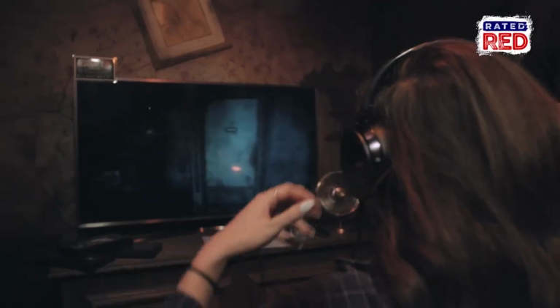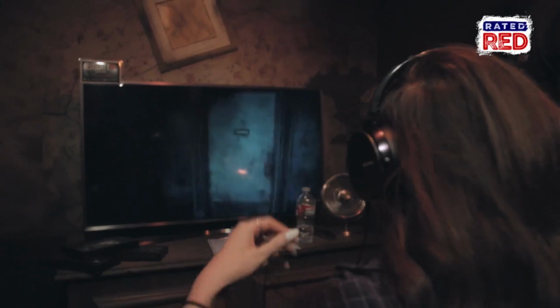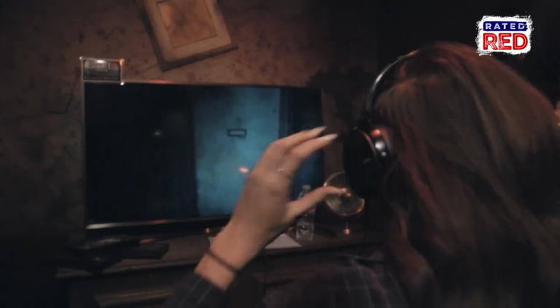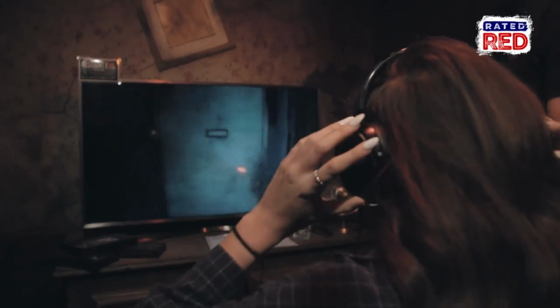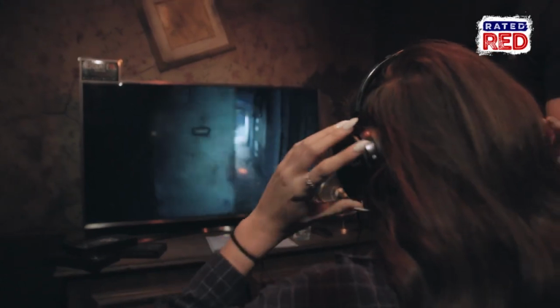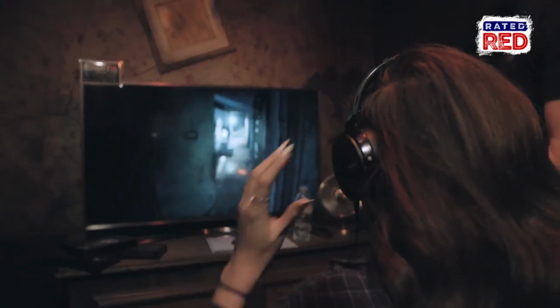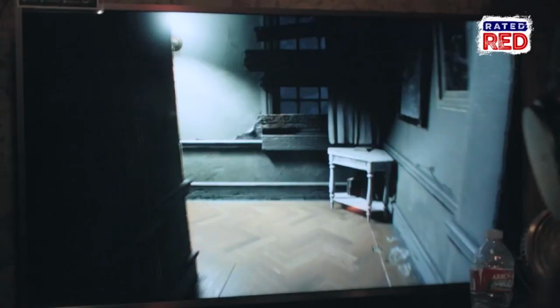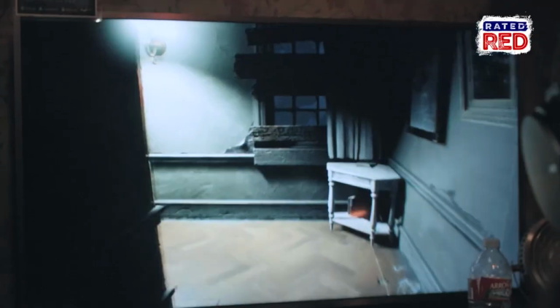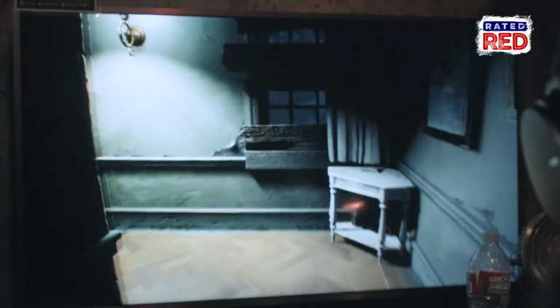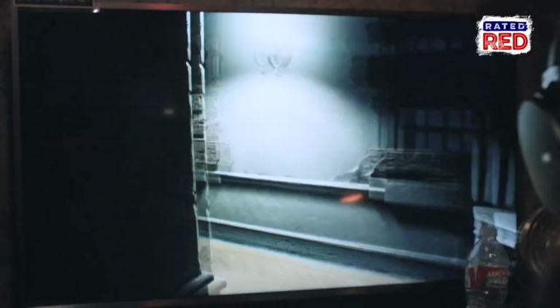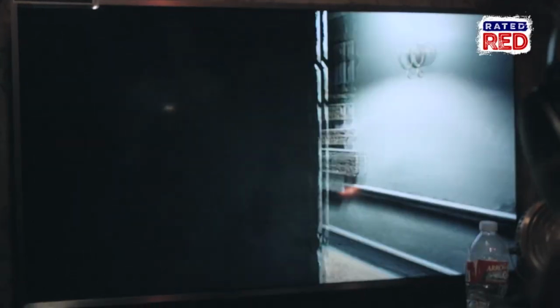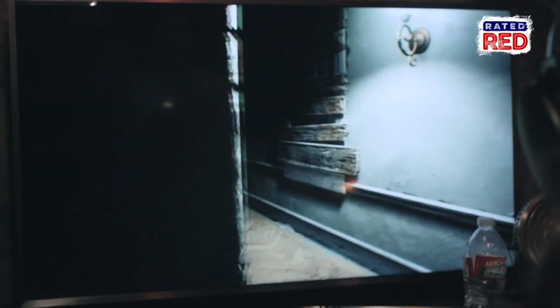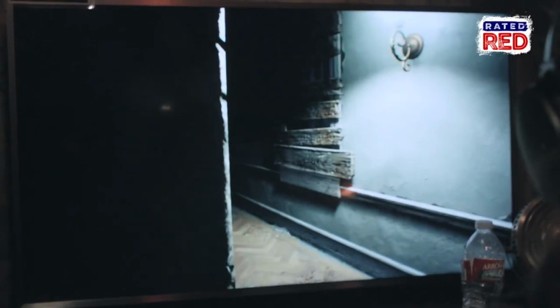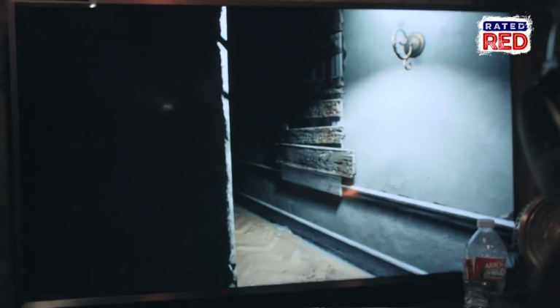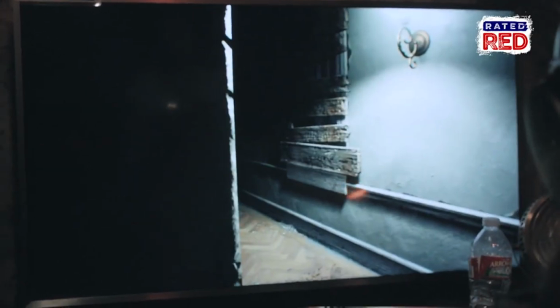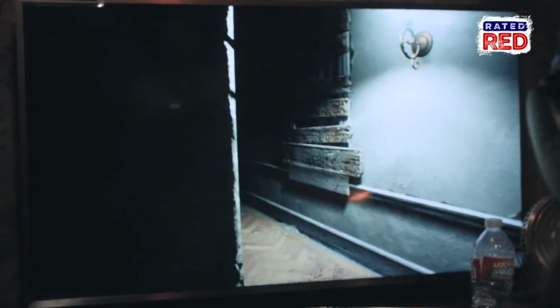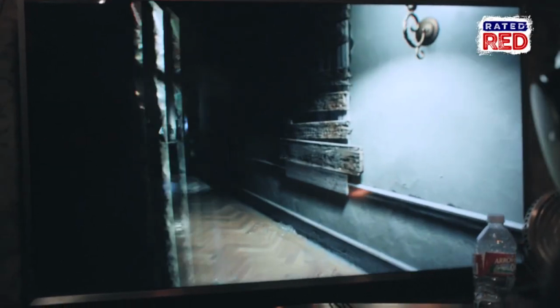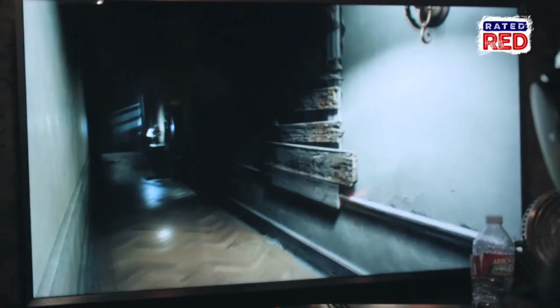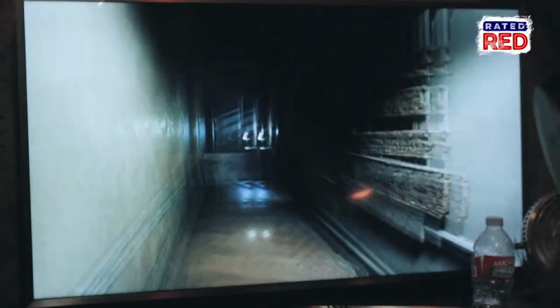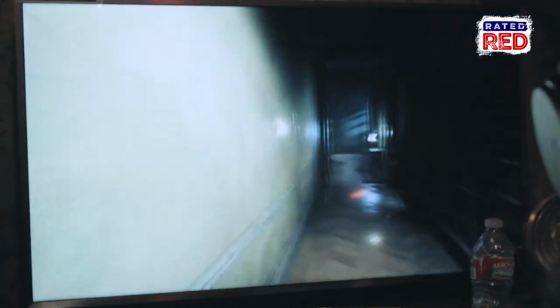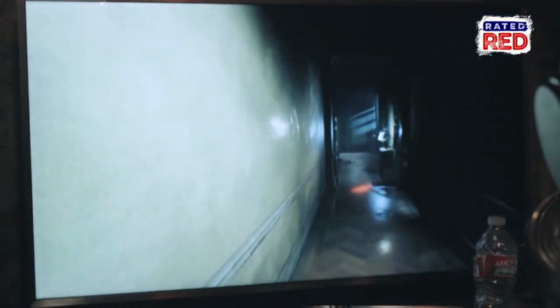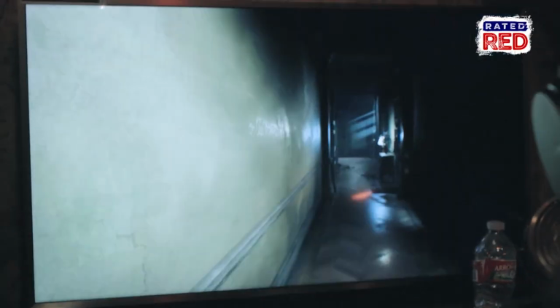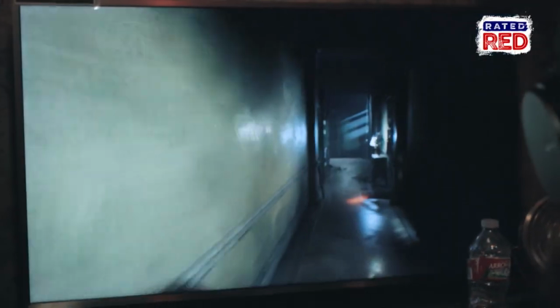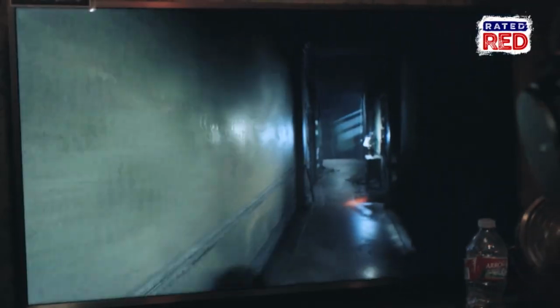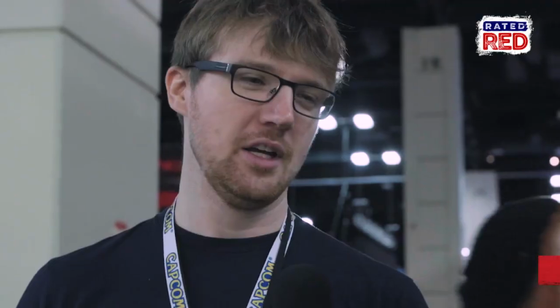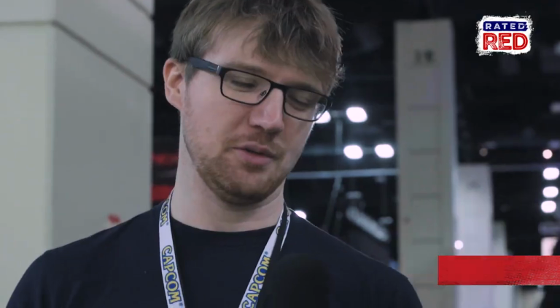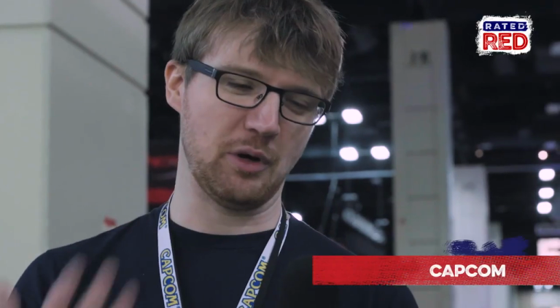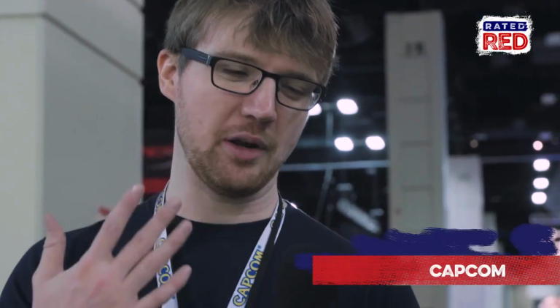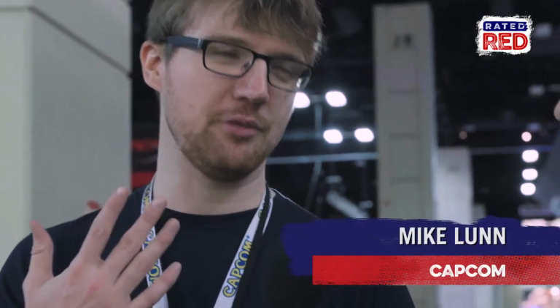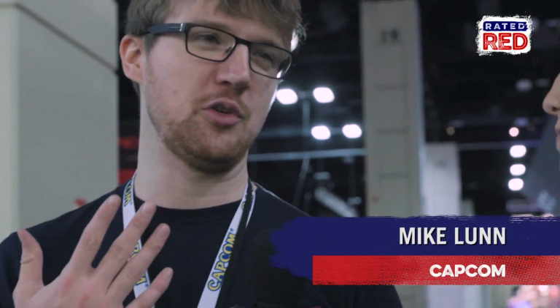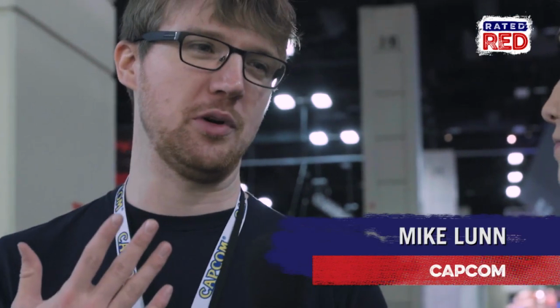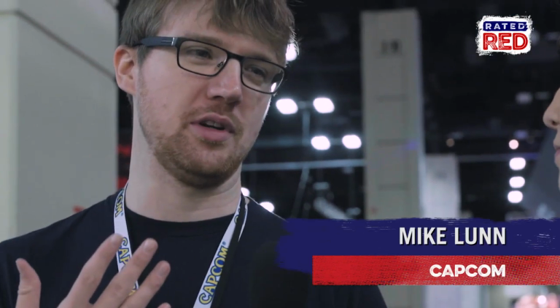Usually, Resident Evil is a third-person game, like top-down or over the shoulder. For RE7, we wanted to do something different, so we brought it into the first person.